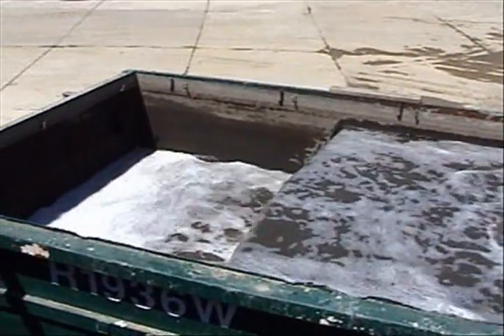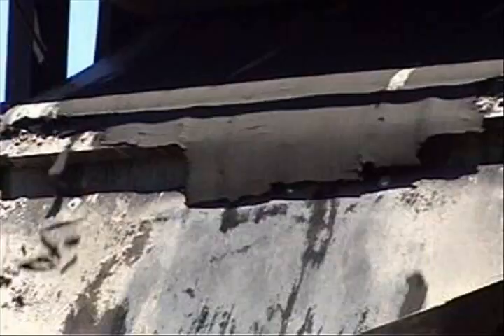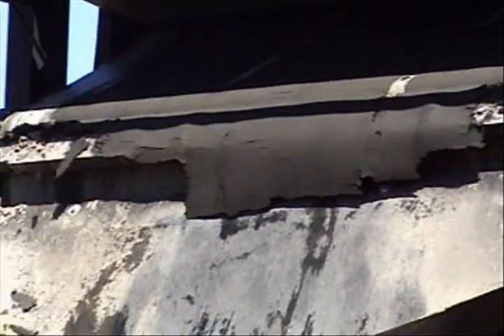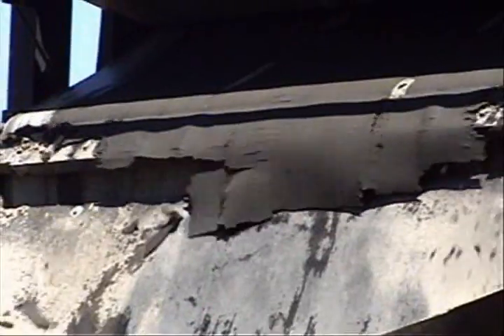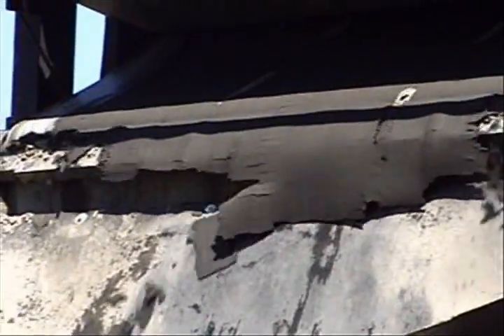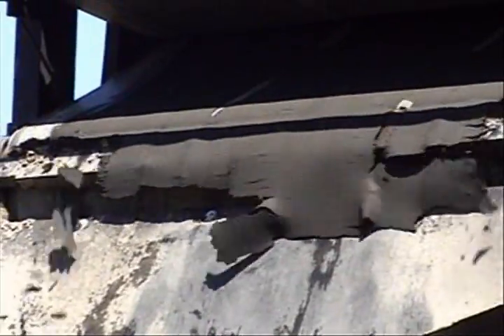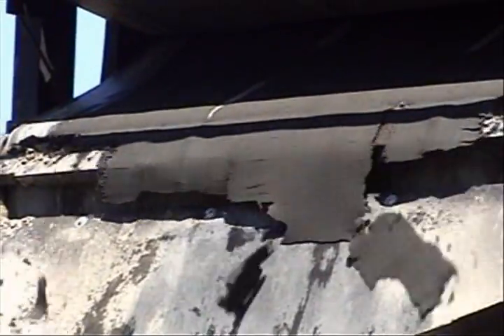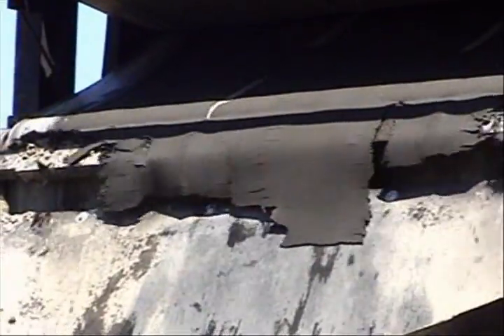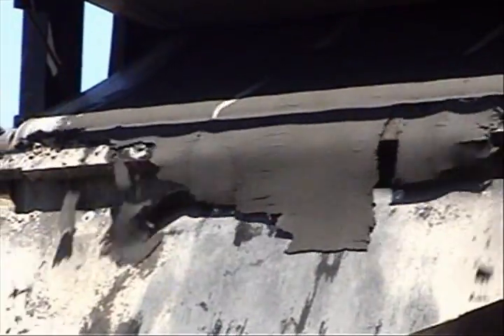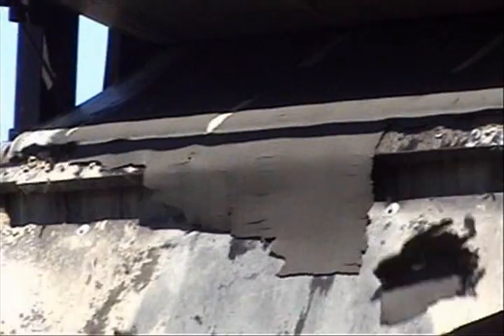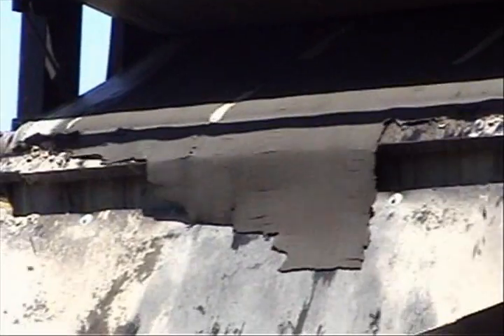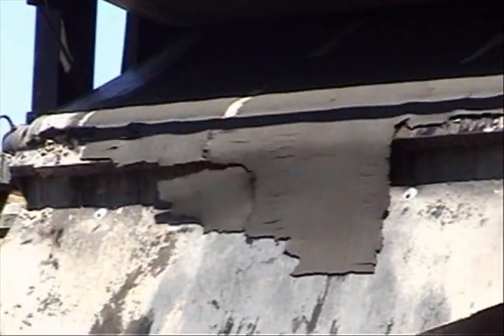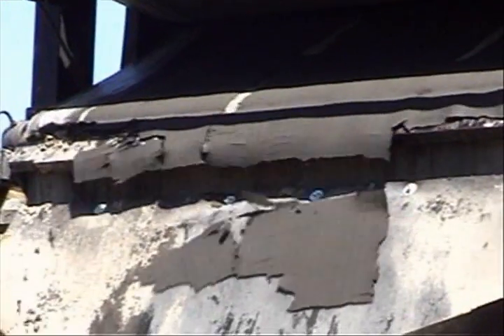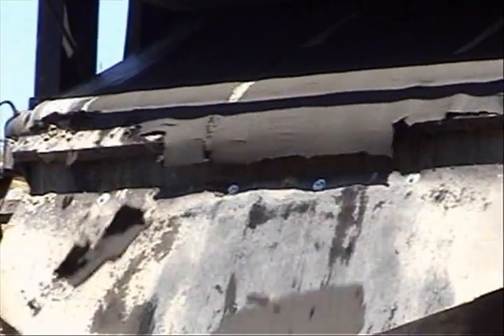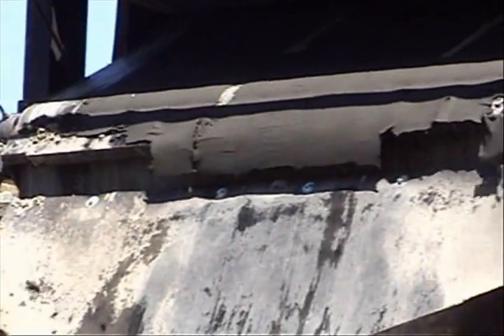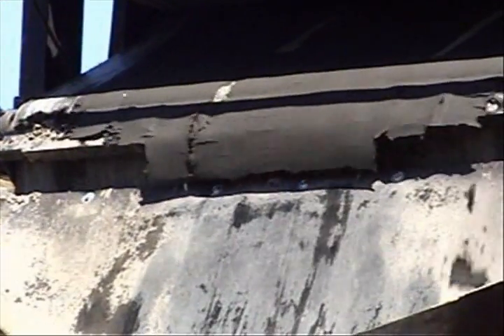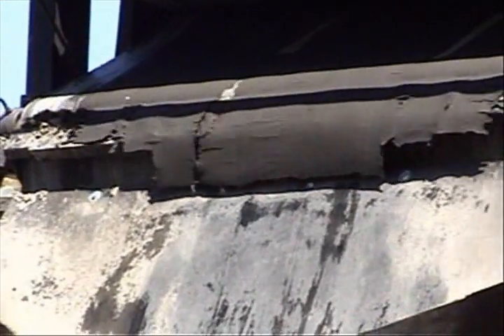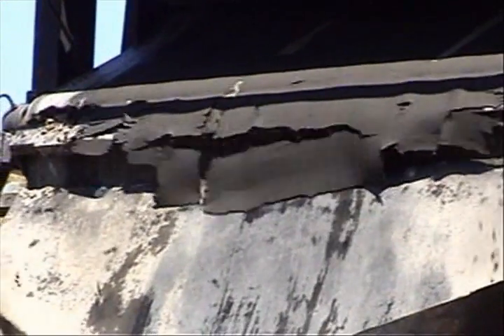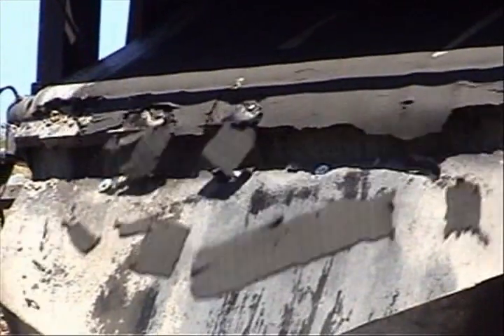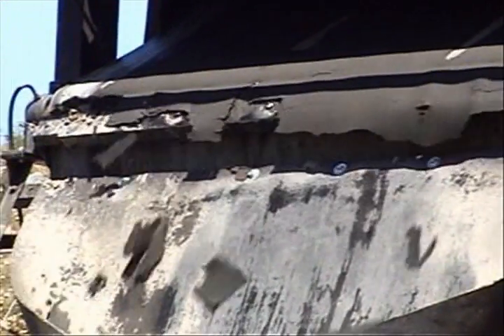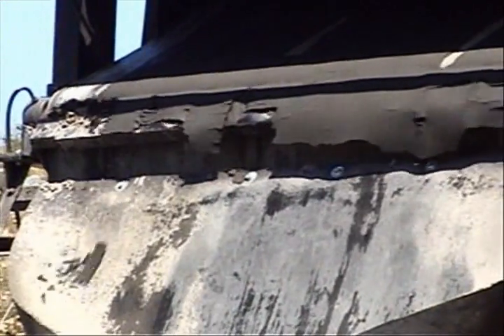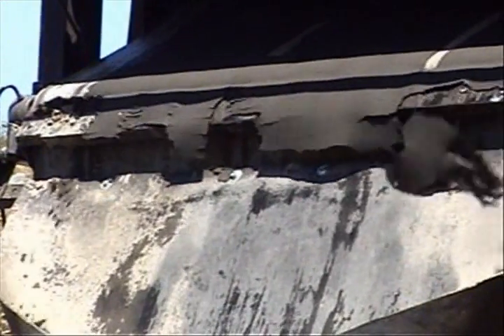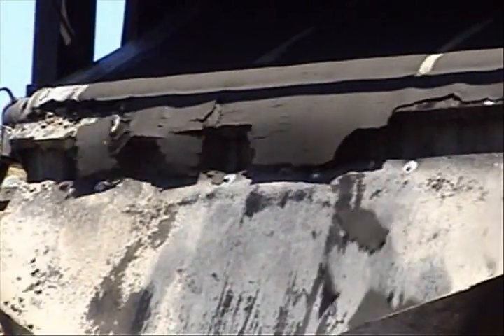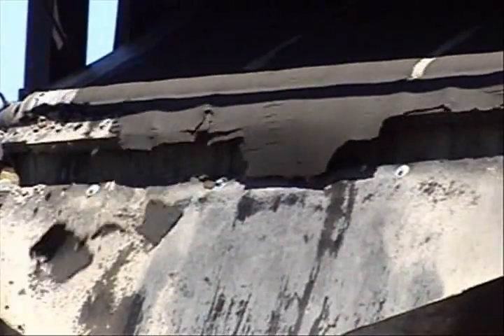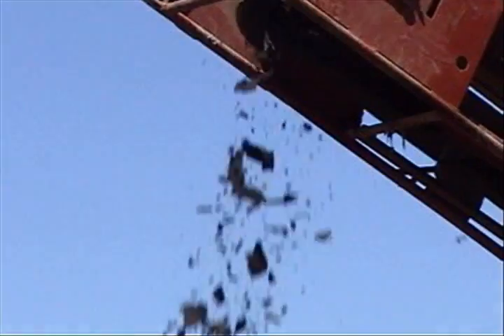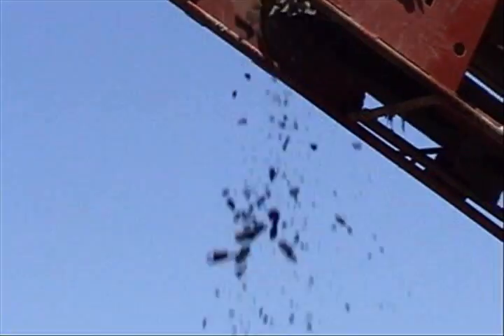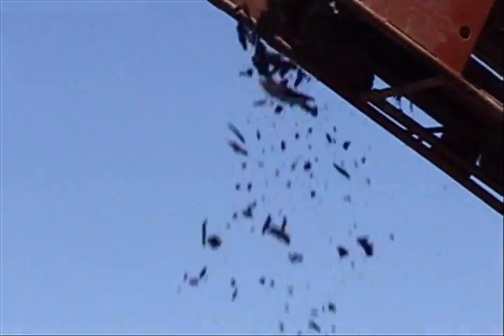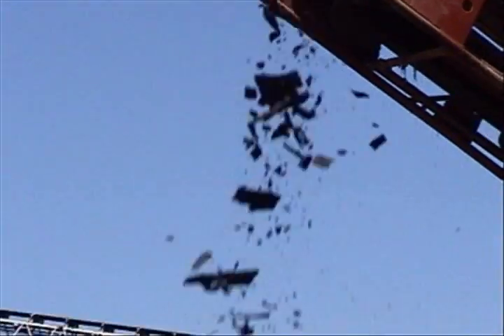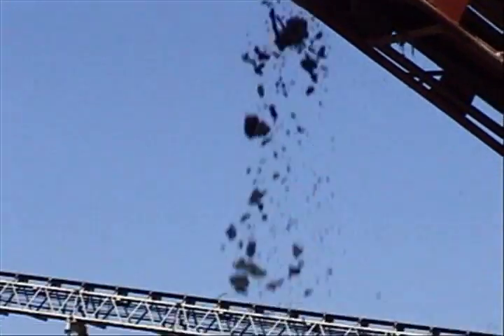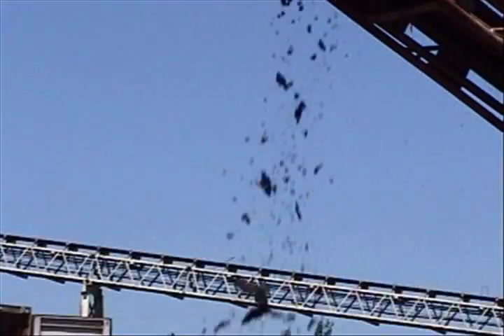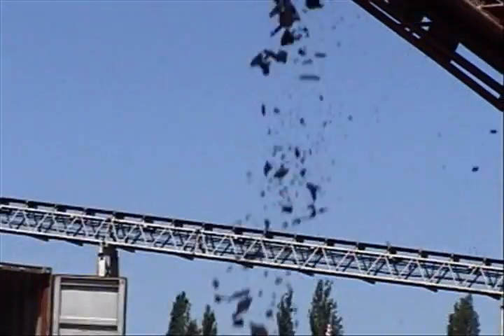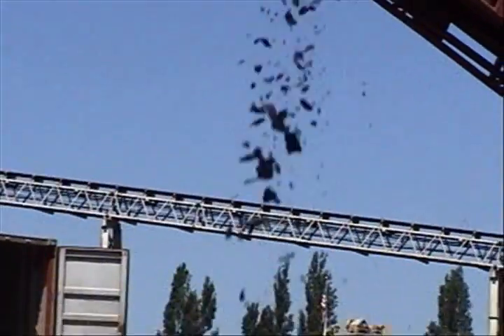This is the end product. As you can see, the moisture content is very low and the material is readily stackable.